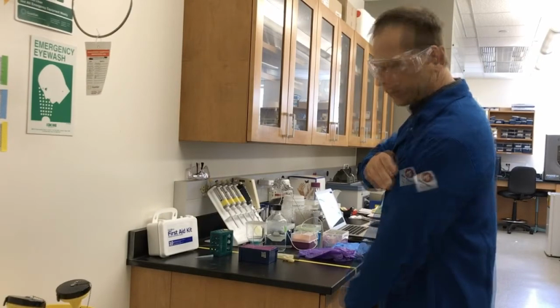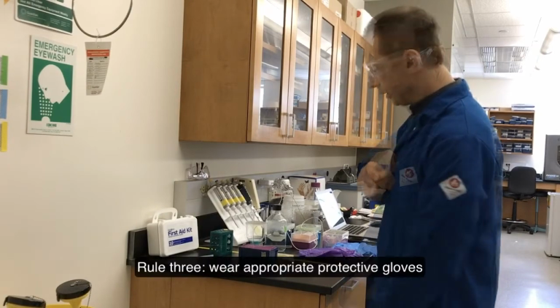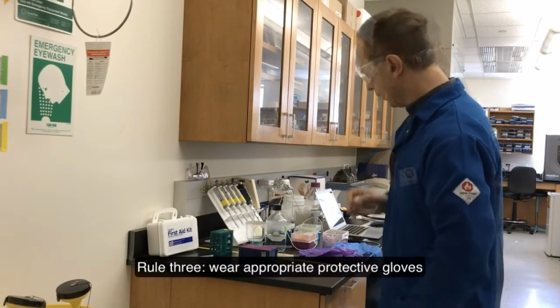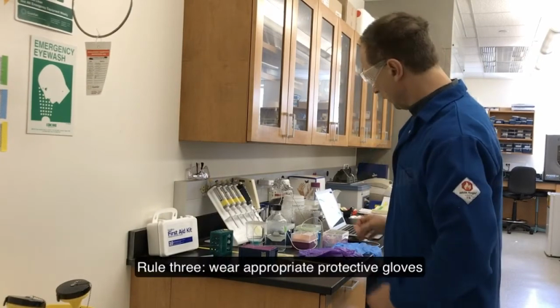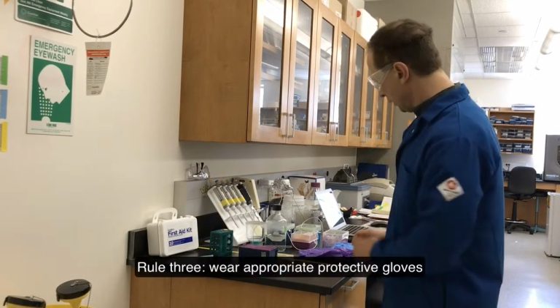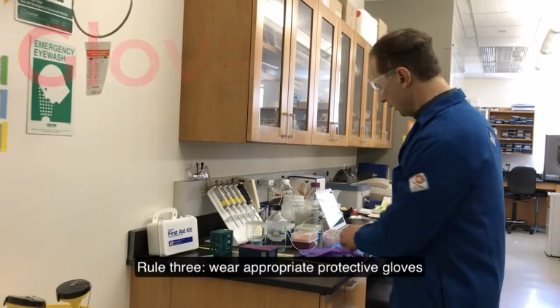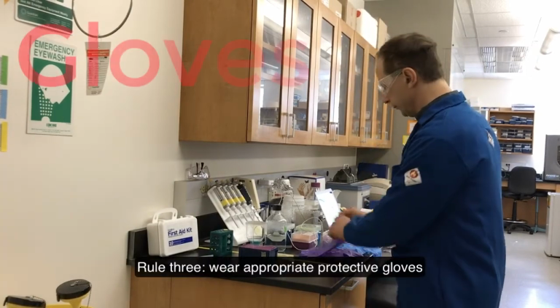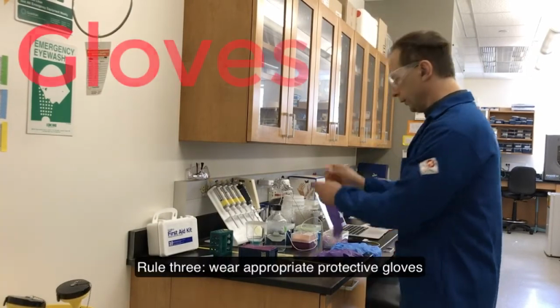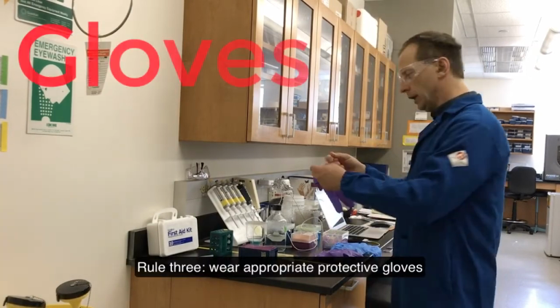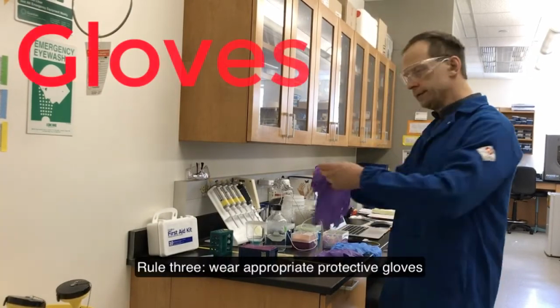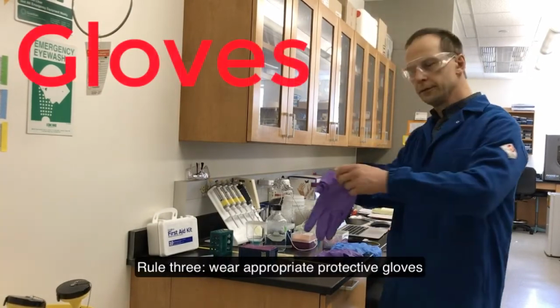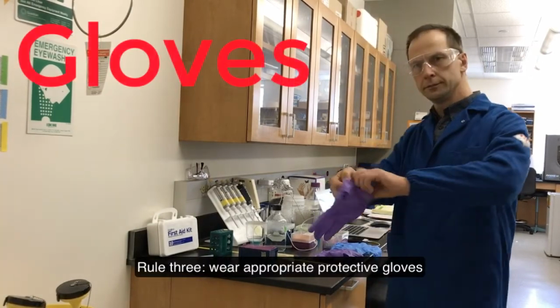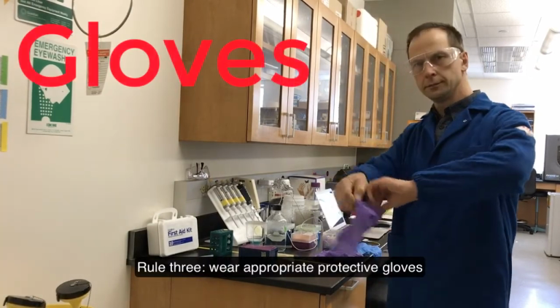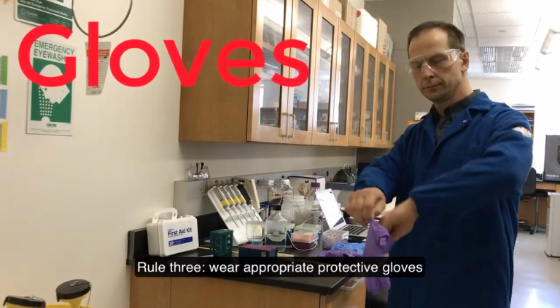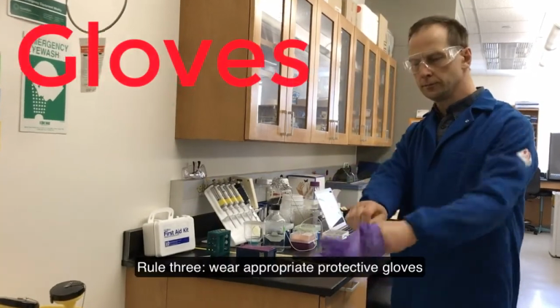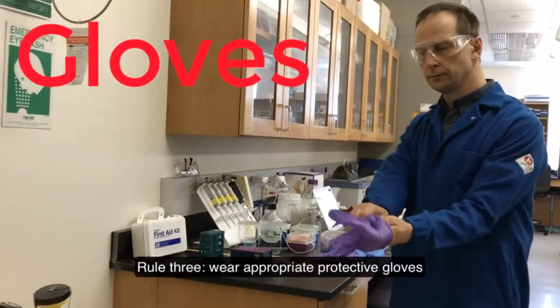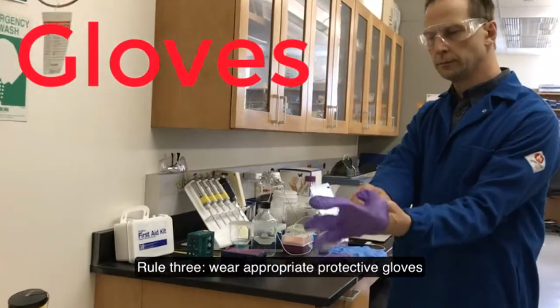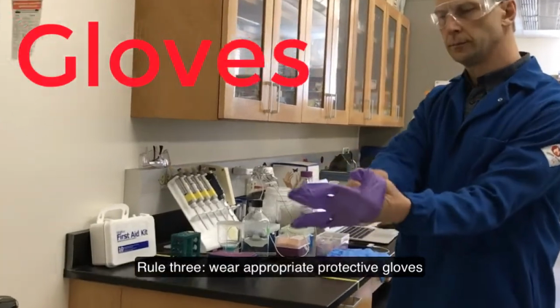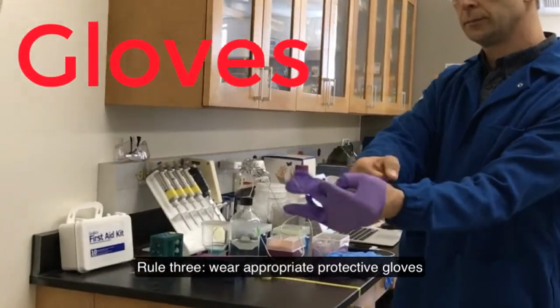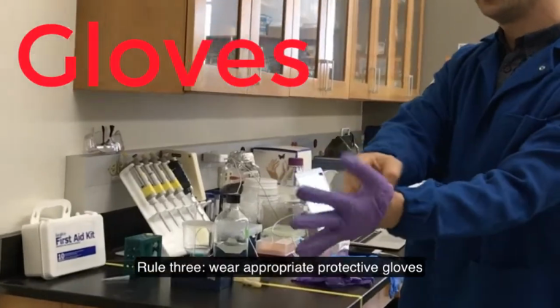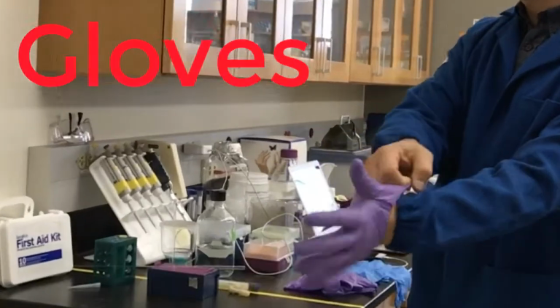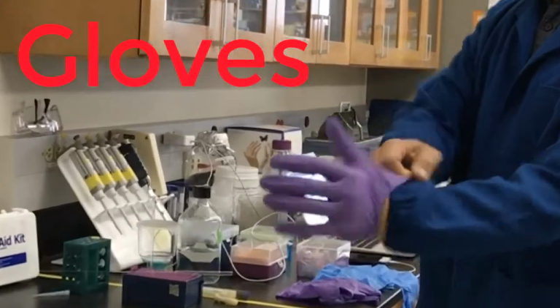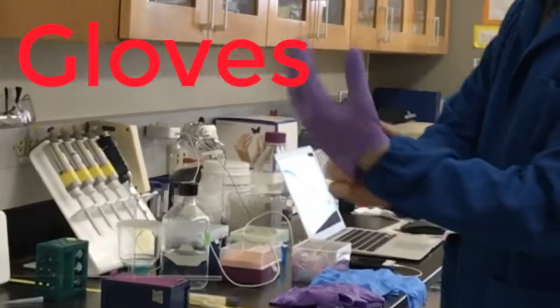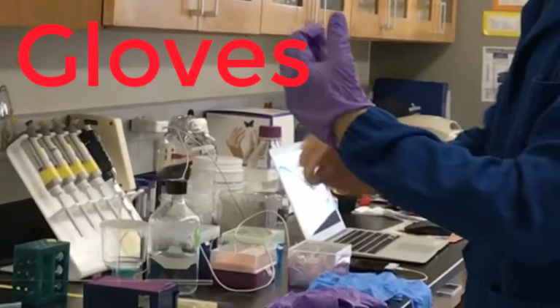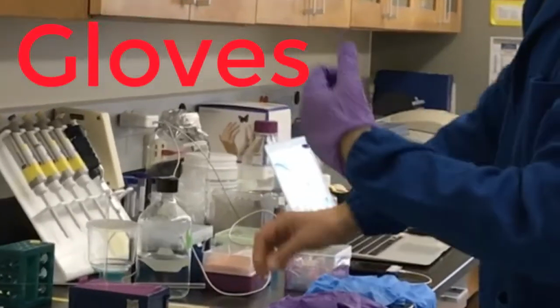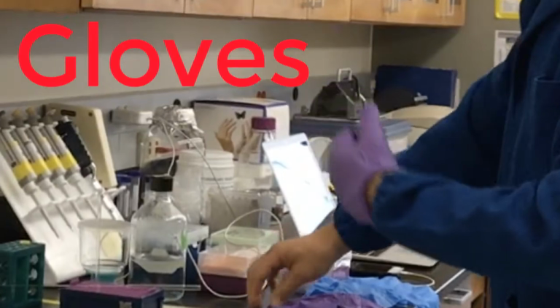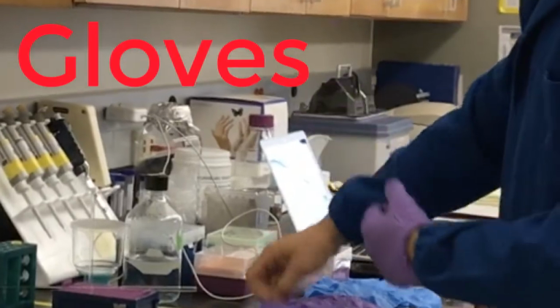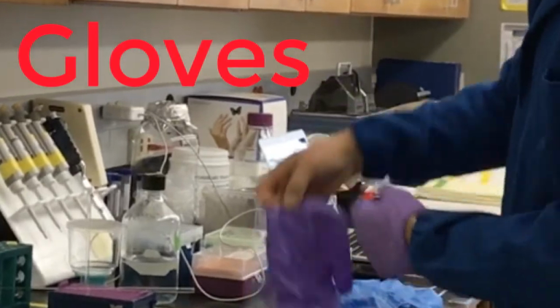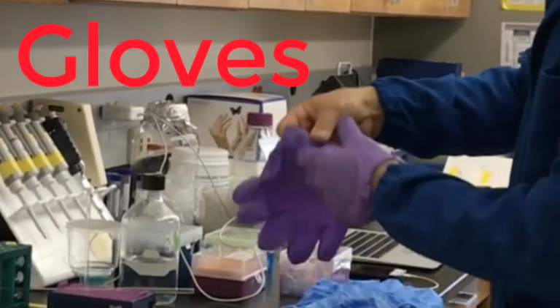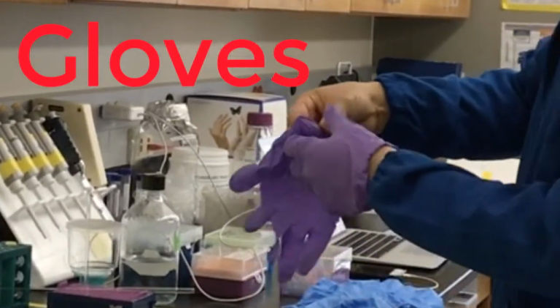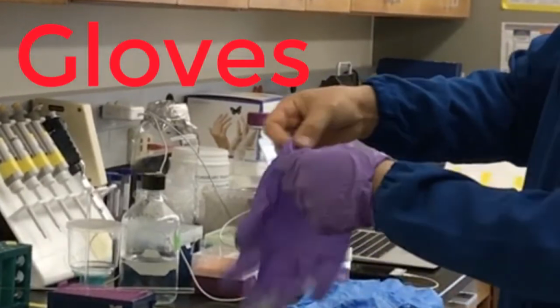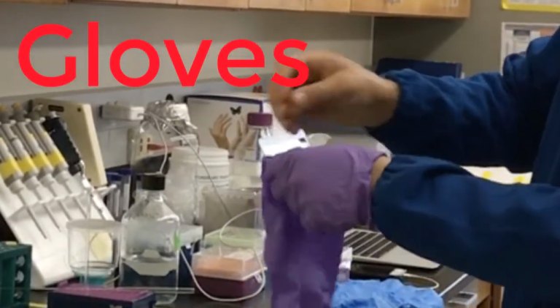Rule 3: Wear appropriate protective gloves.